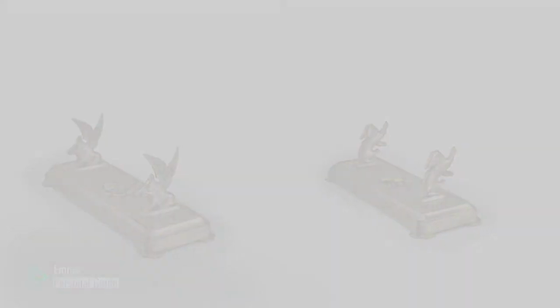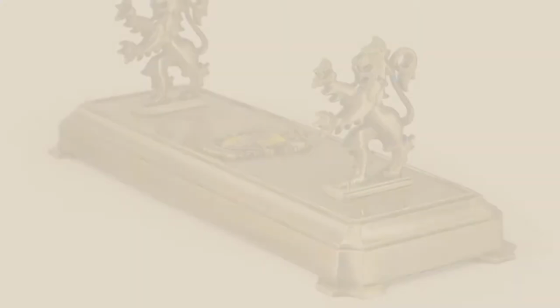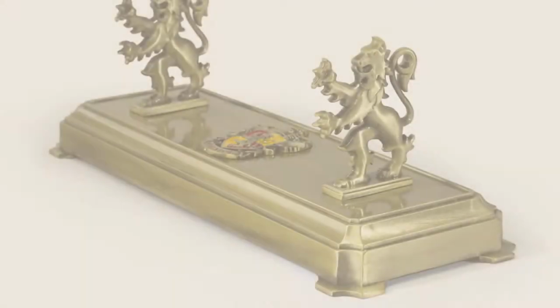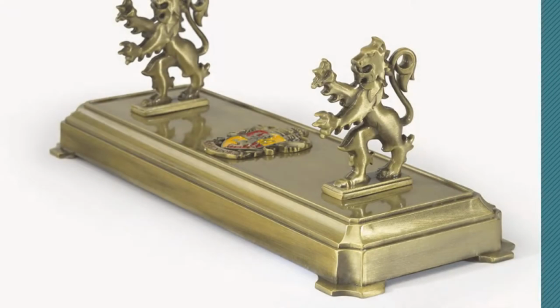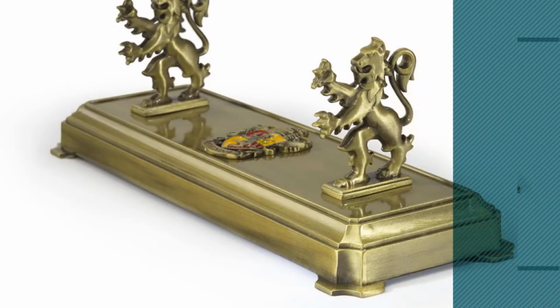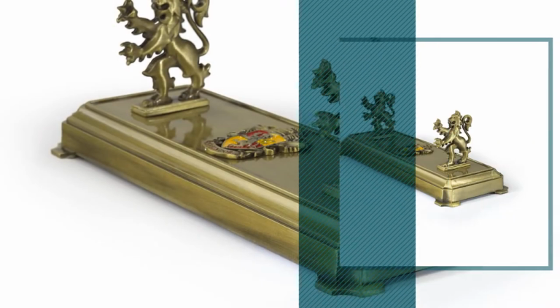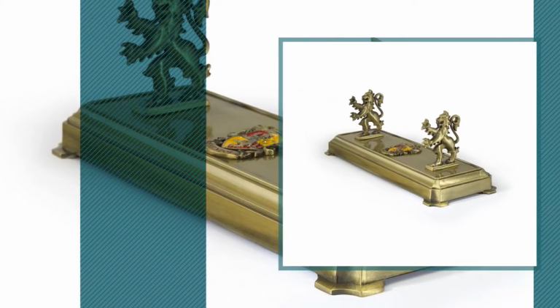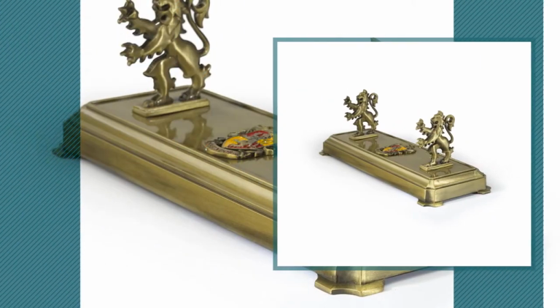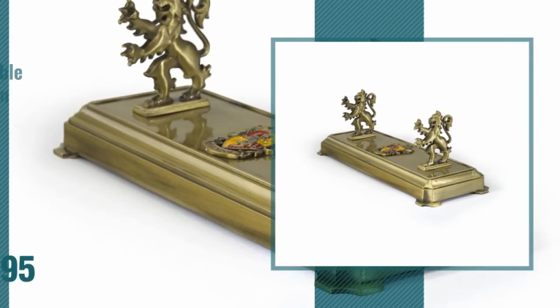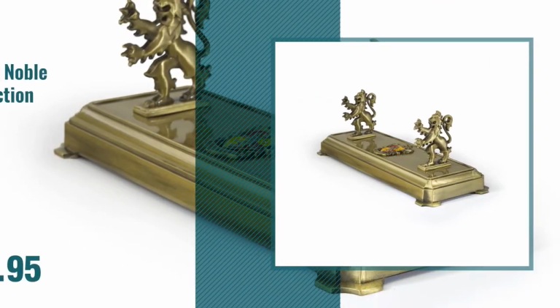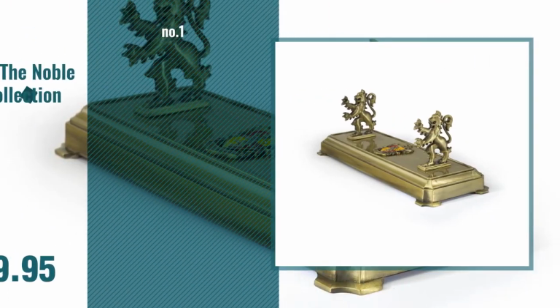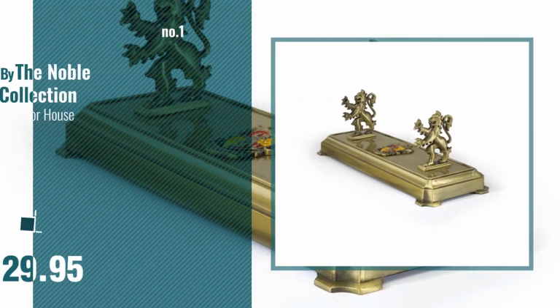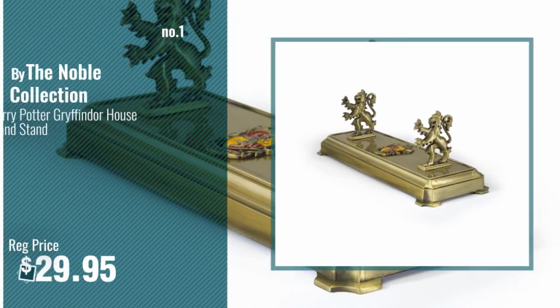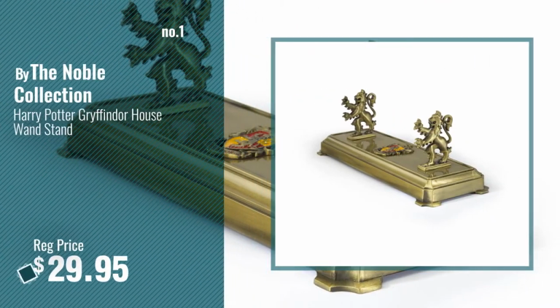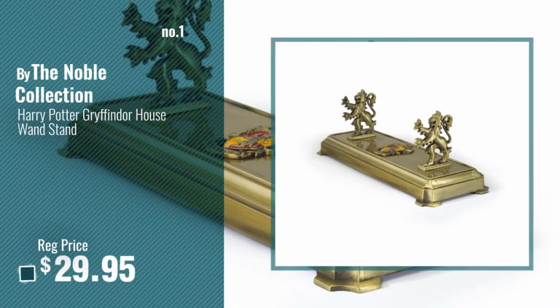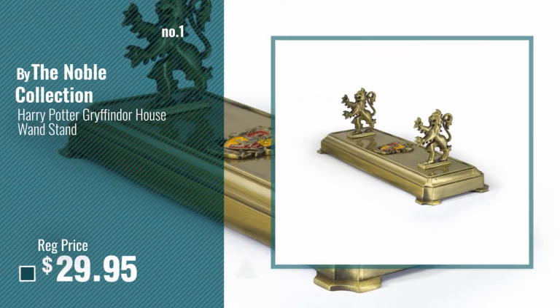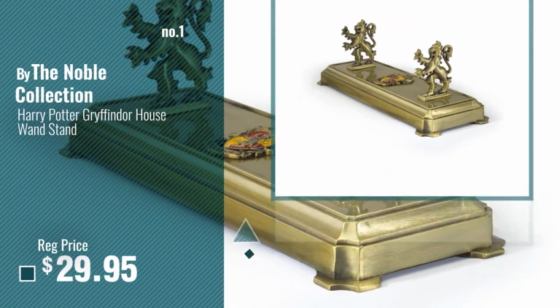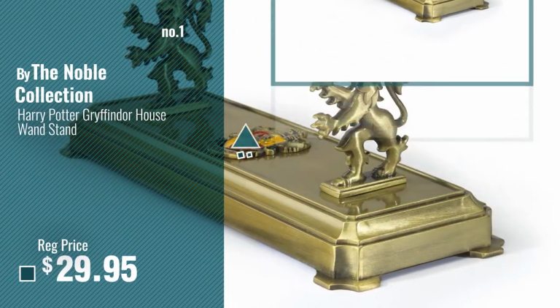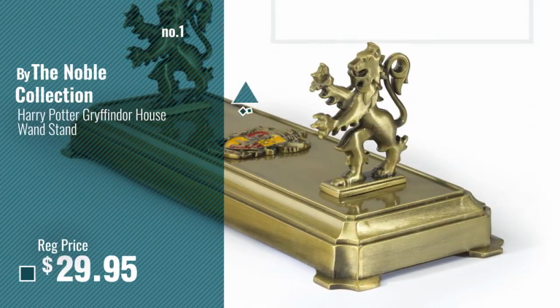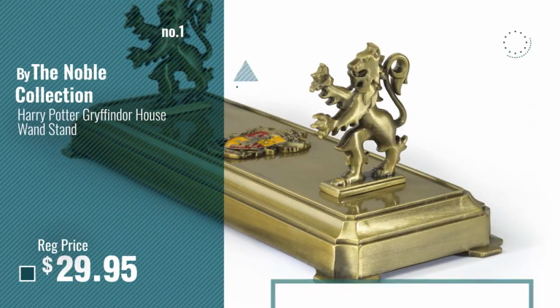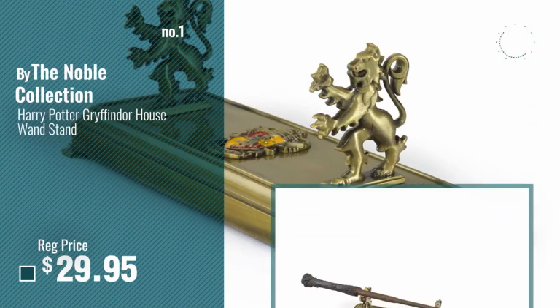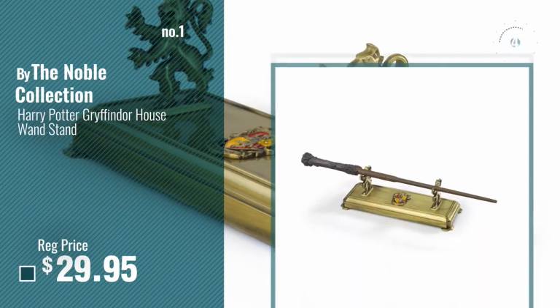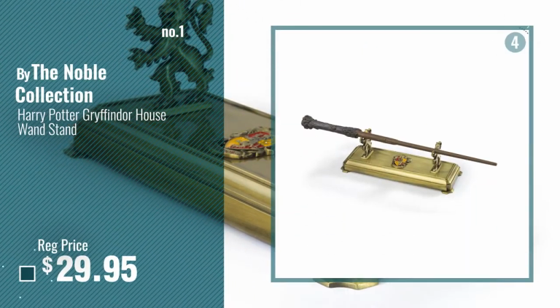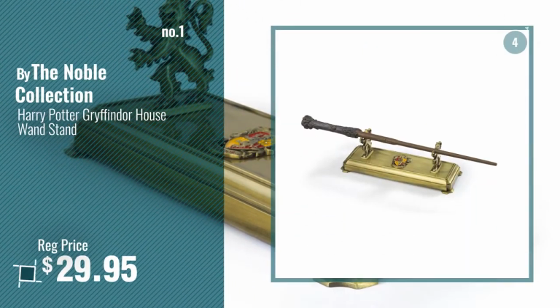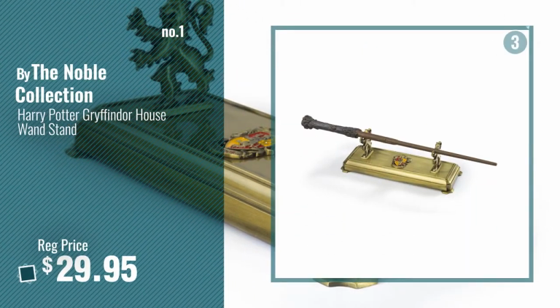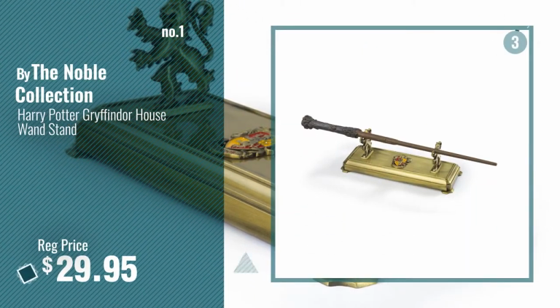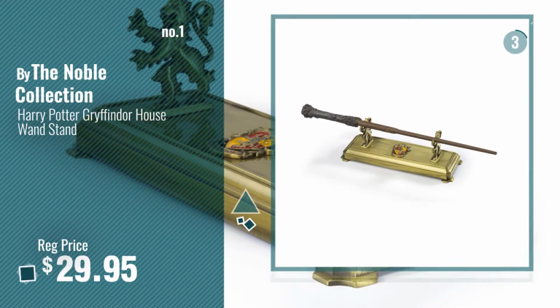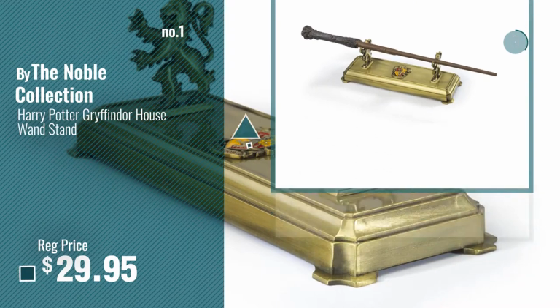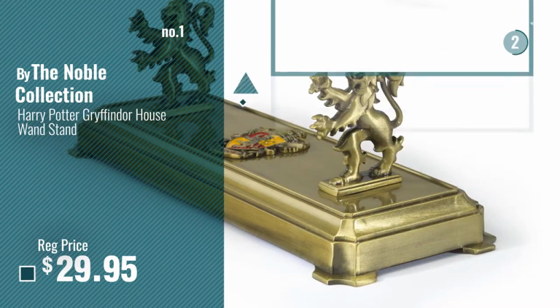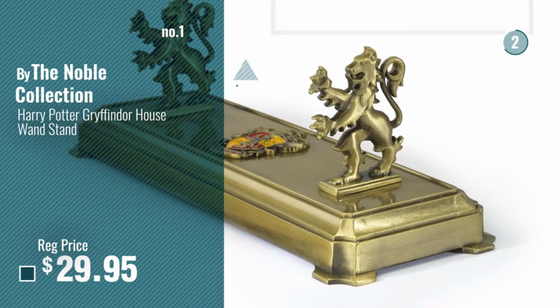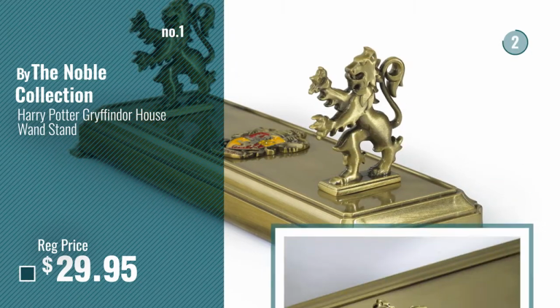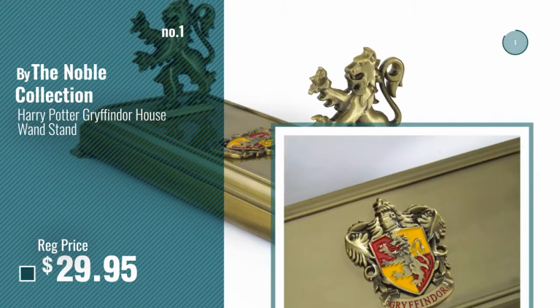Number 1 — most popular, by the Noble Collection. Watch this video and choose your favorite.